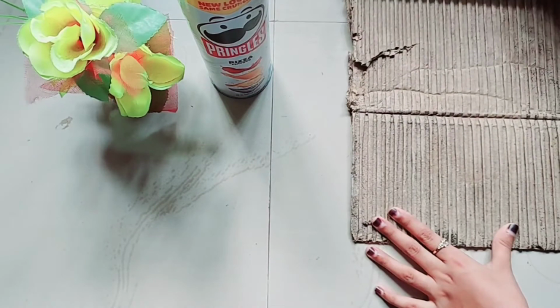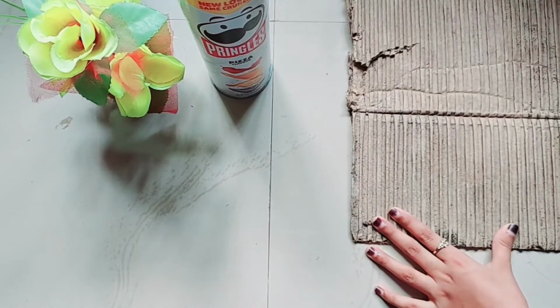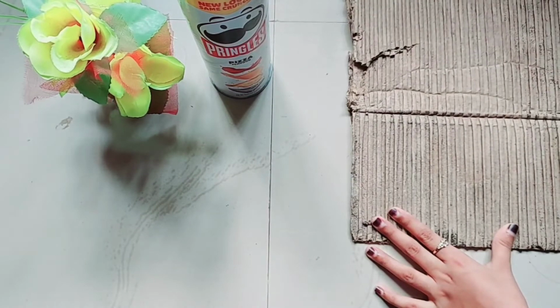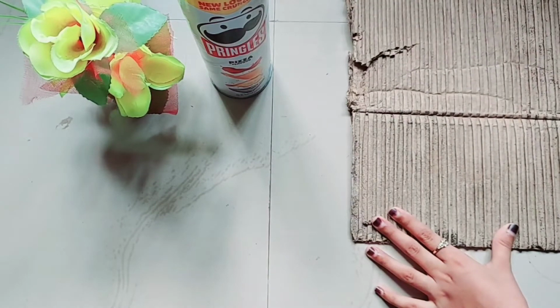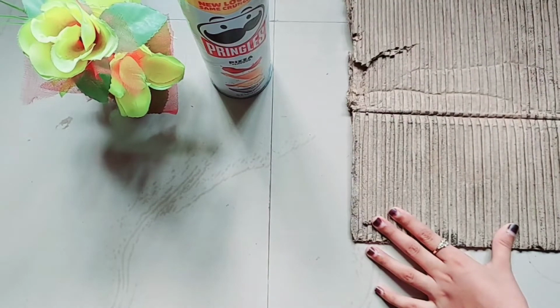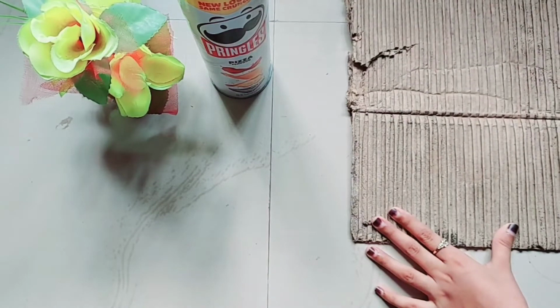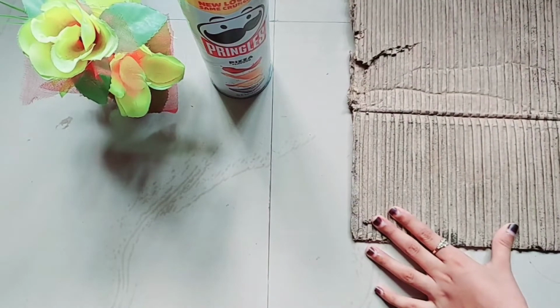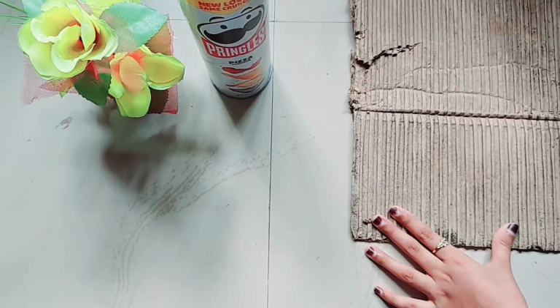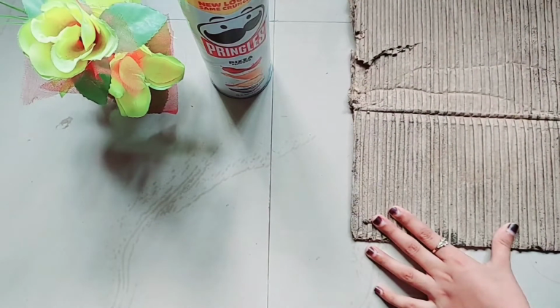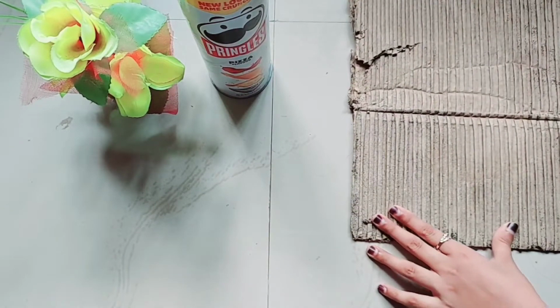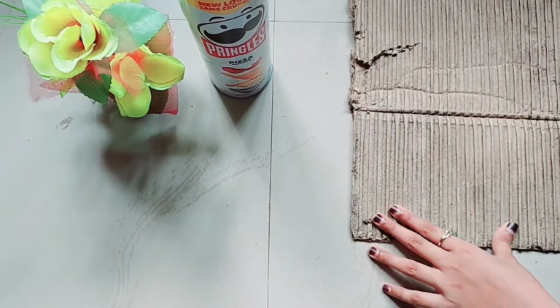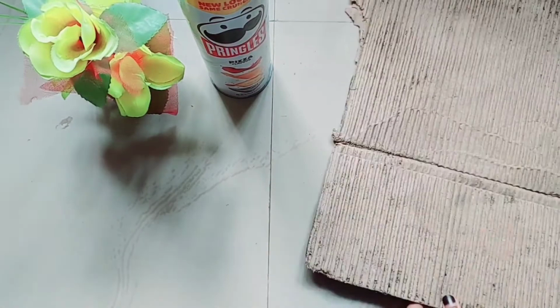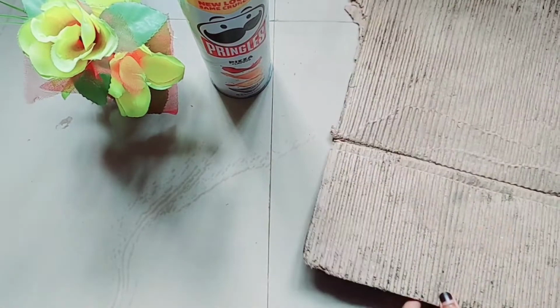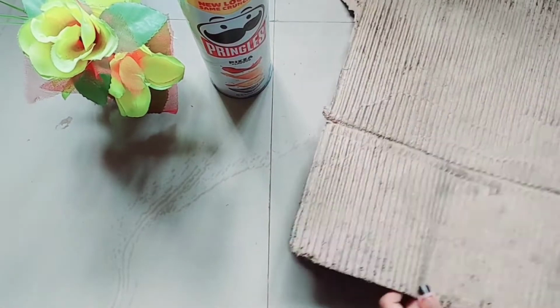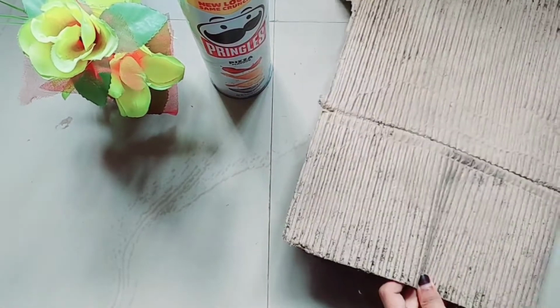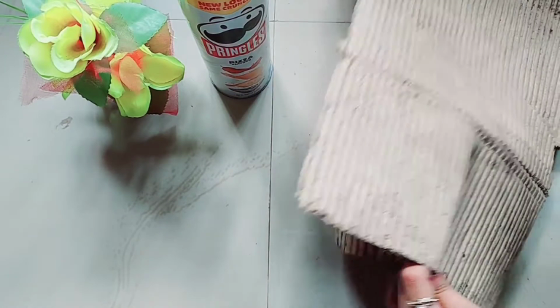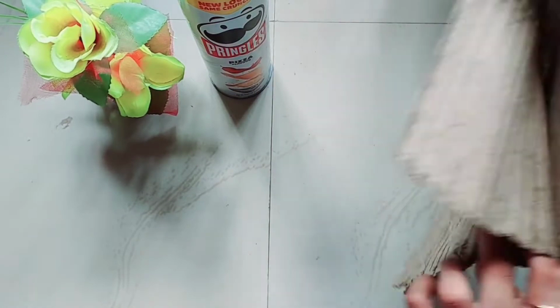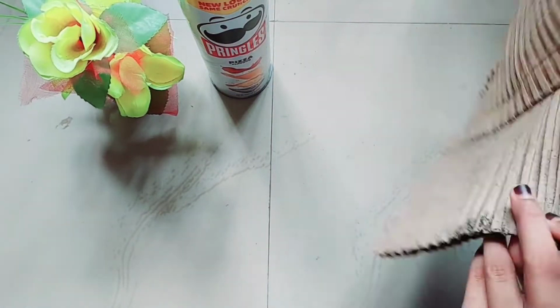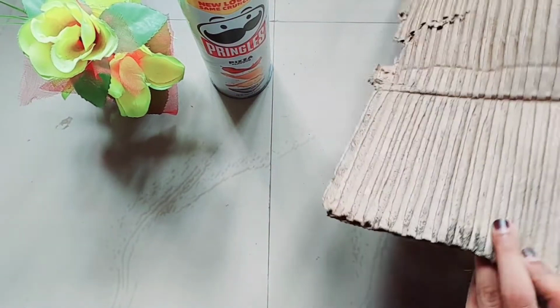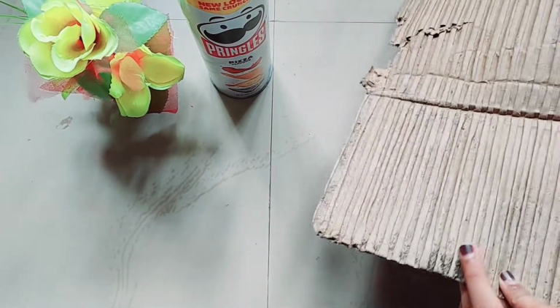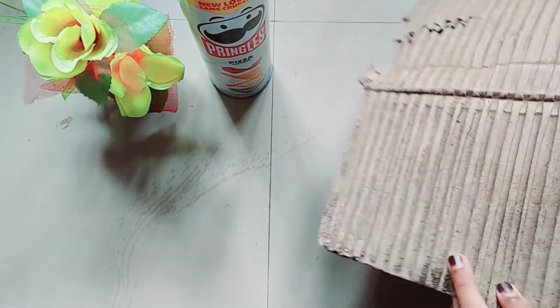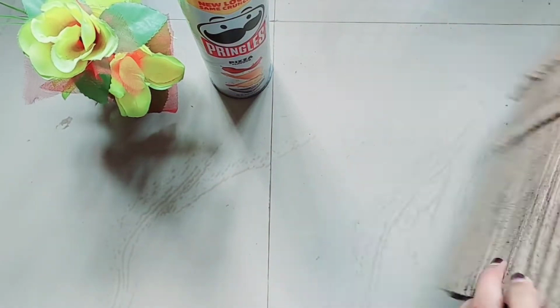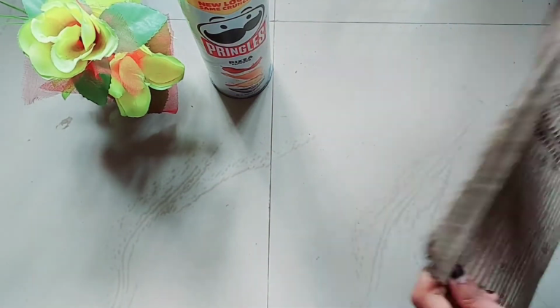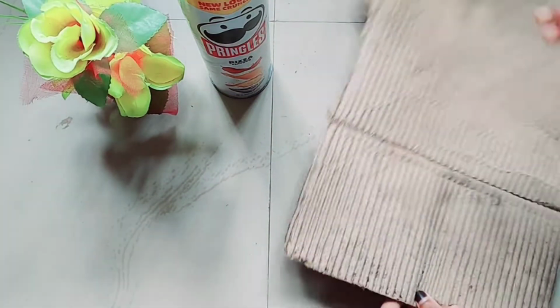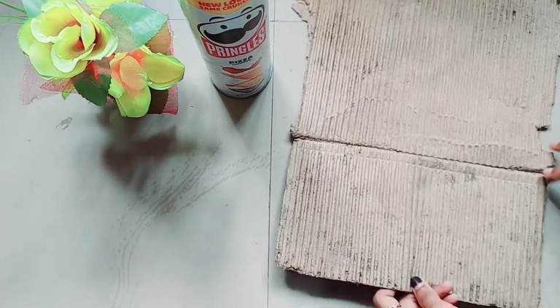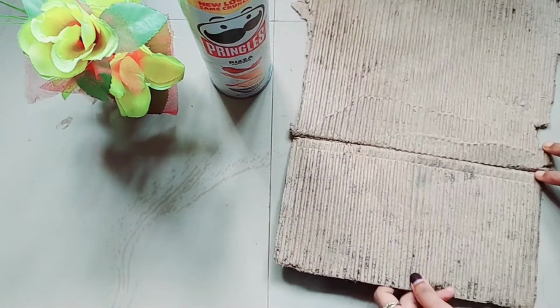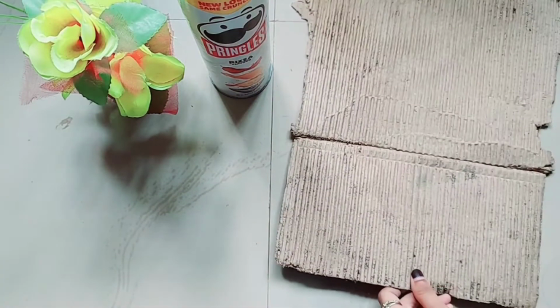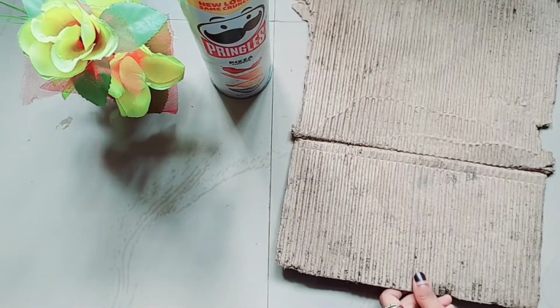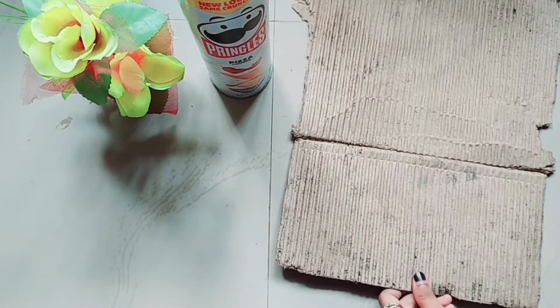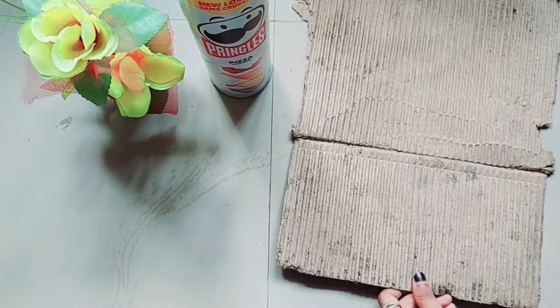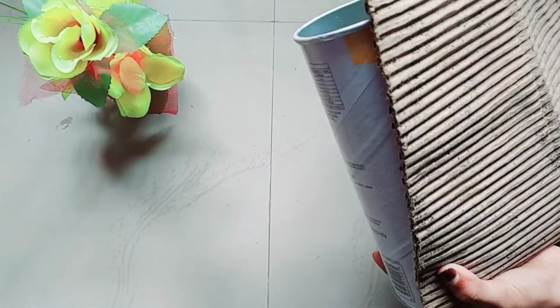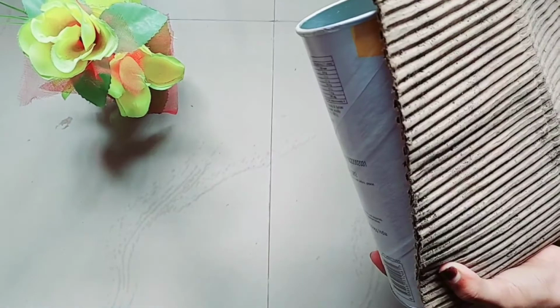This is a craft or art video of a Pringles bottle. This is cardboard.